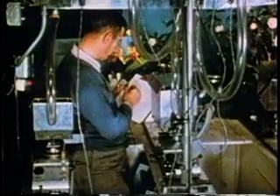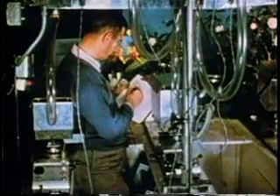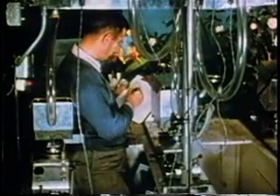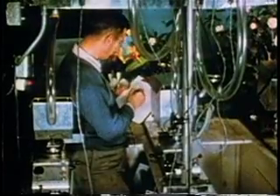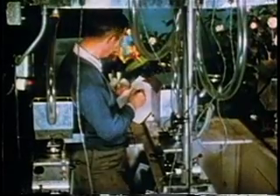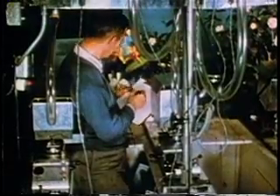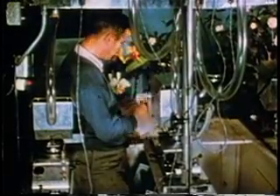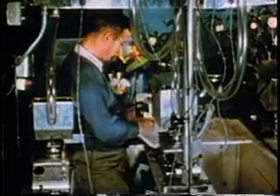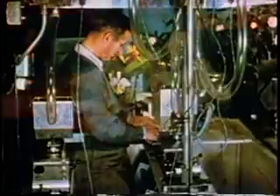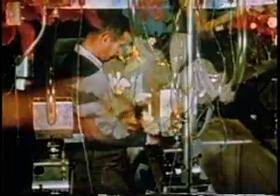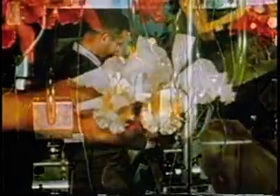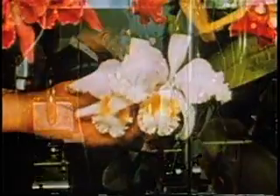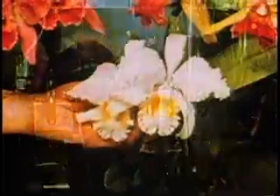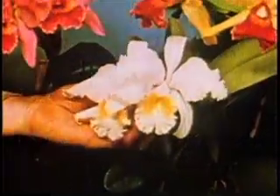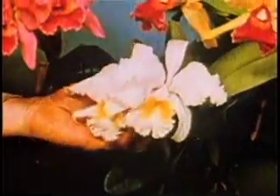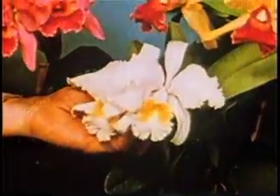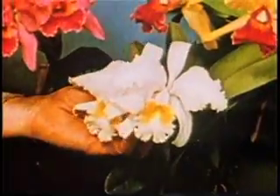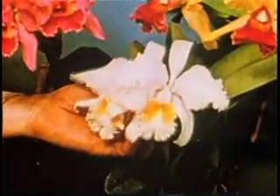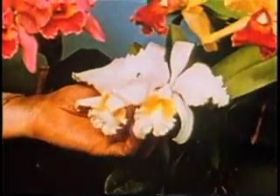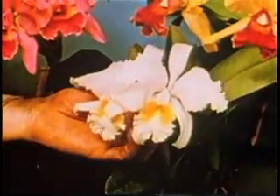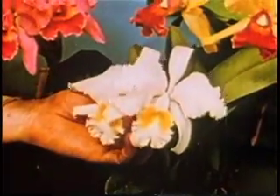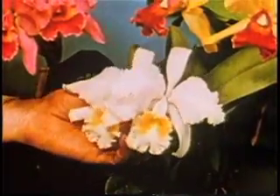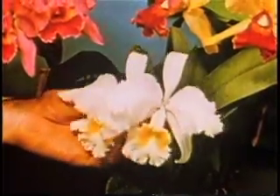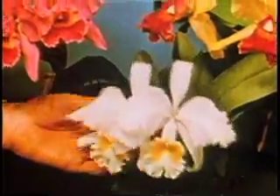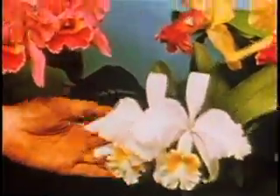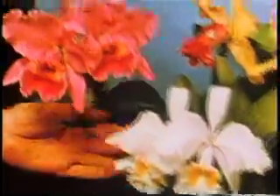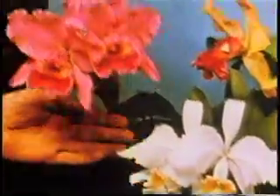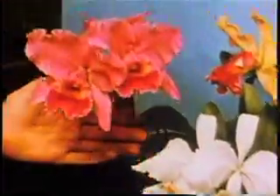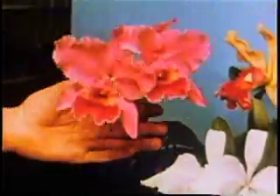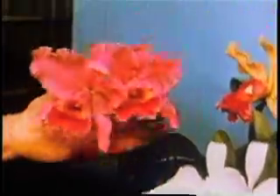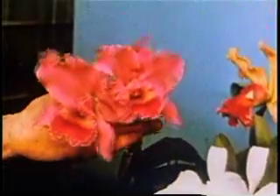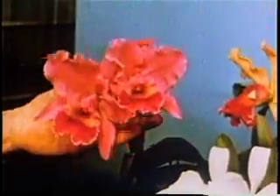Hello, I'm John Ott, and I would like to show you the time-lapse greenhouse where I make time-lapse pictures of flowers growing.